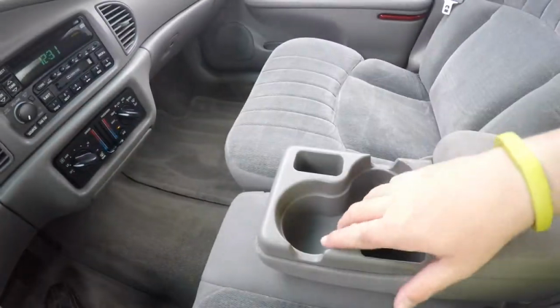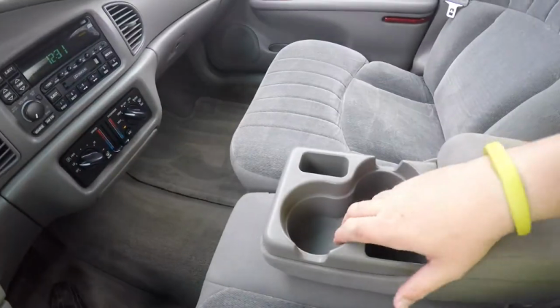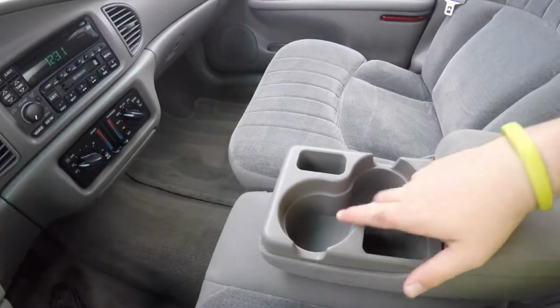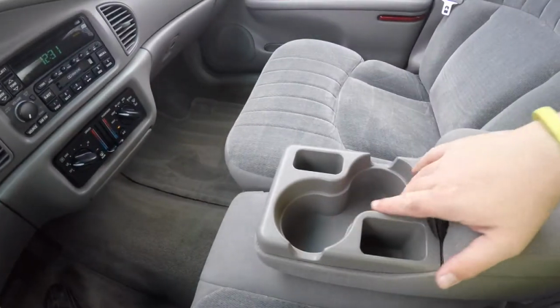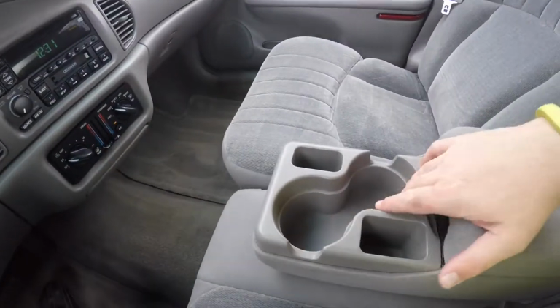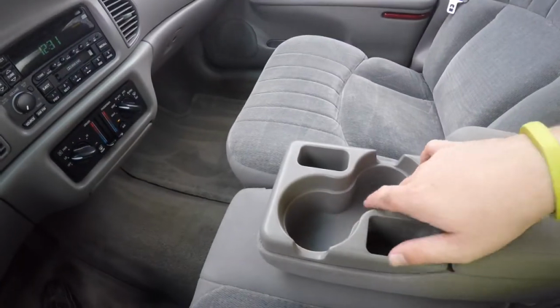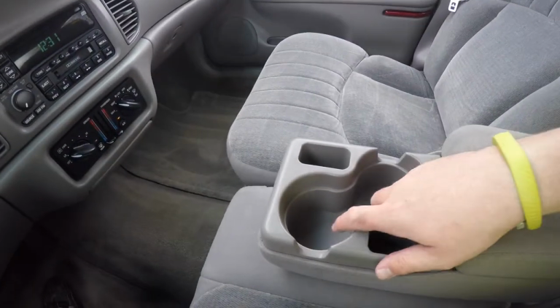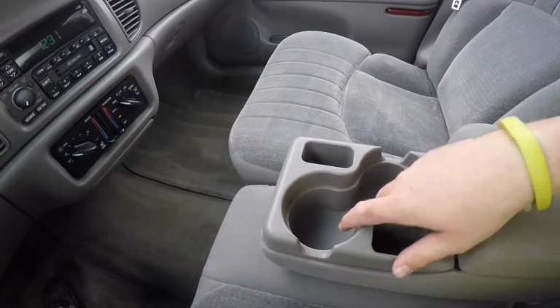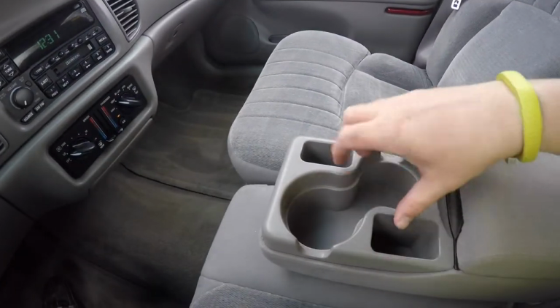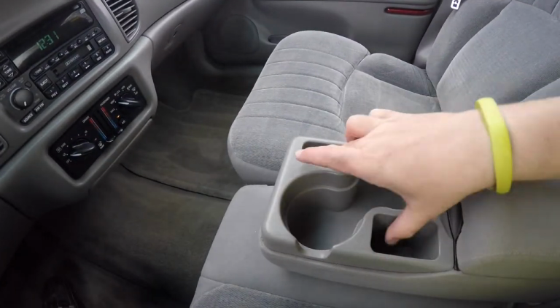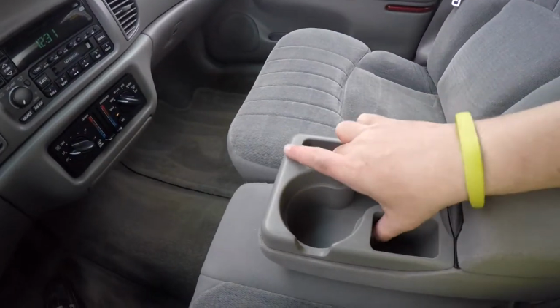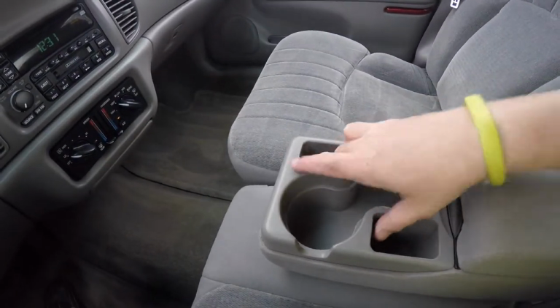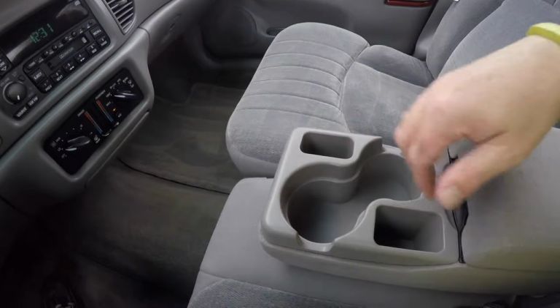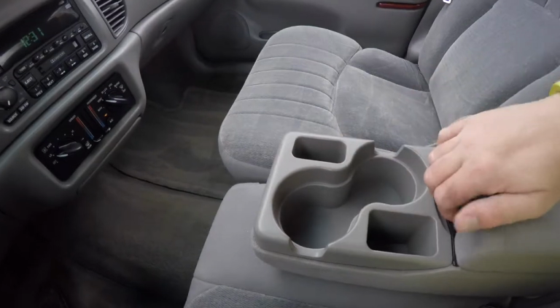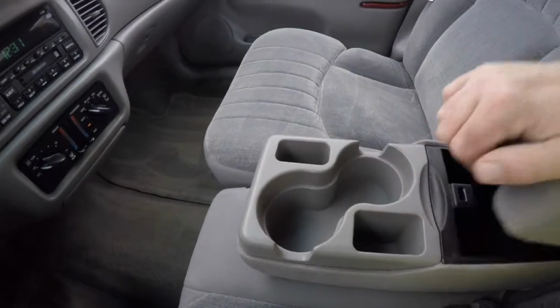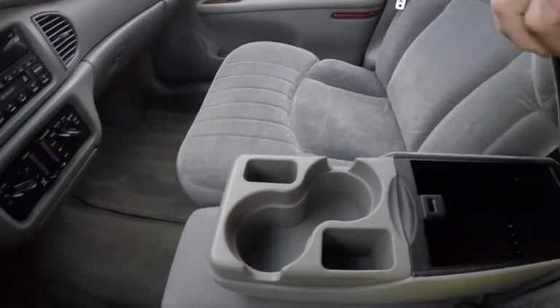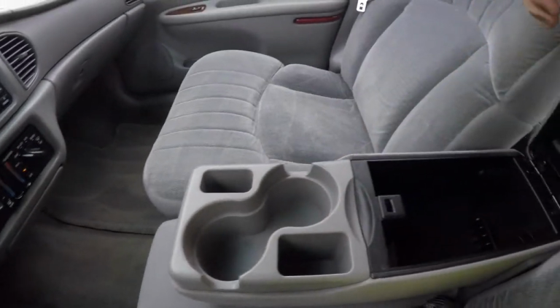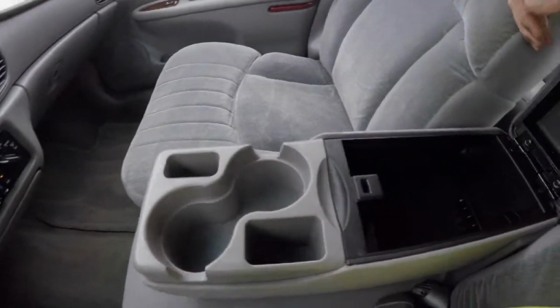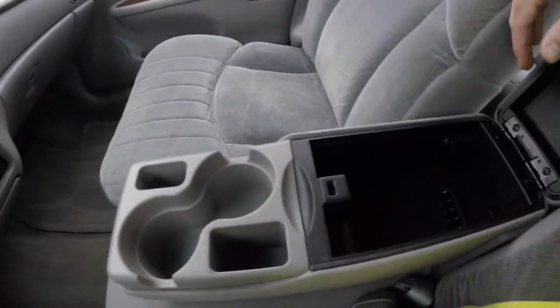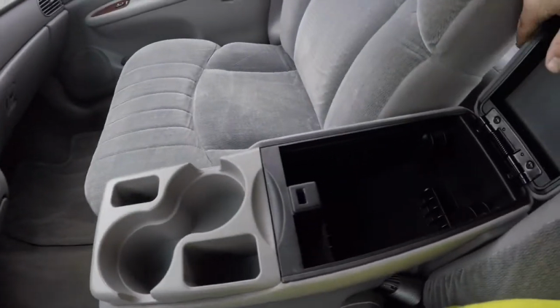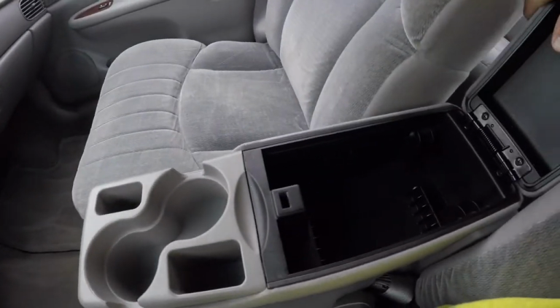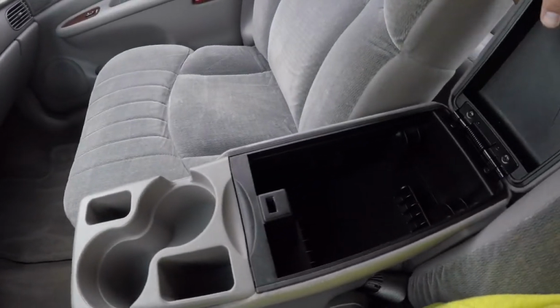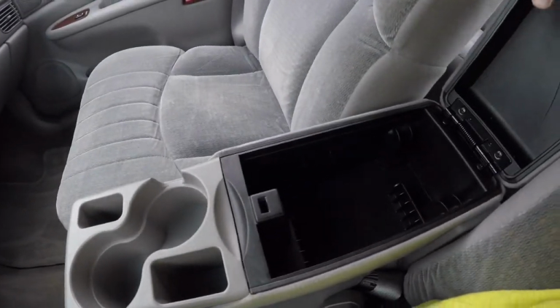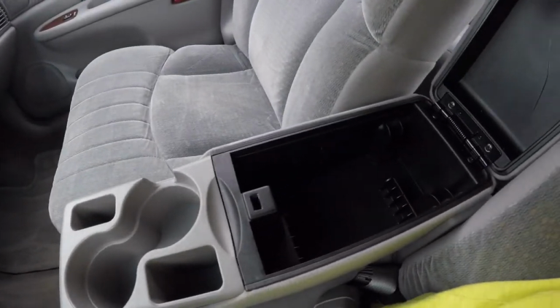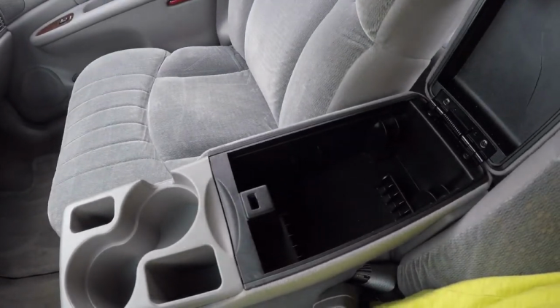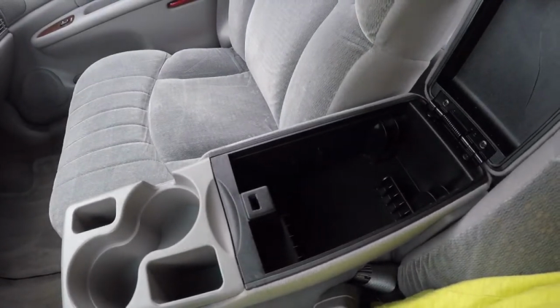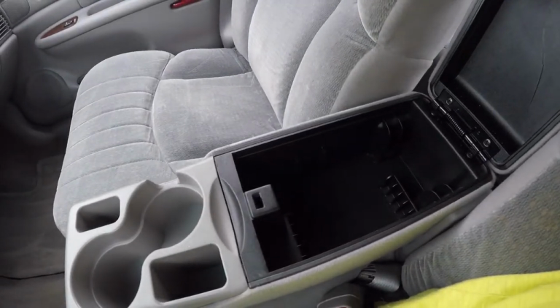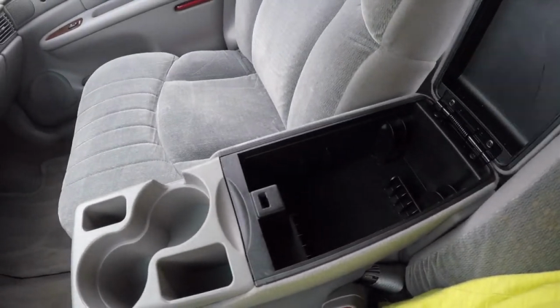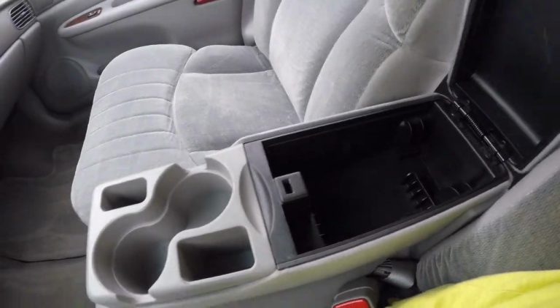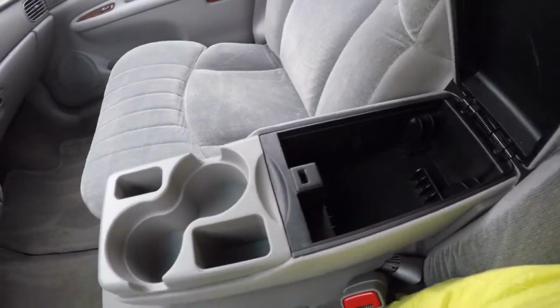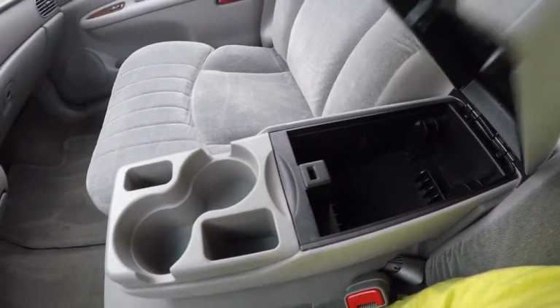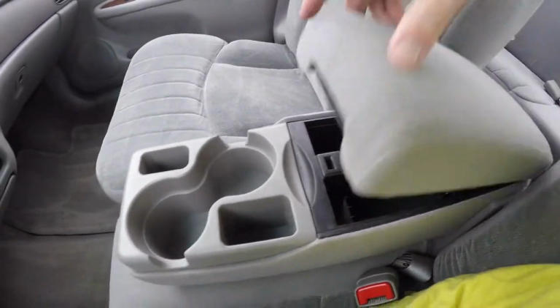There's a full fold-down center armrest with dual cup holders and storage. We've also got additional storage on the armrest partition.